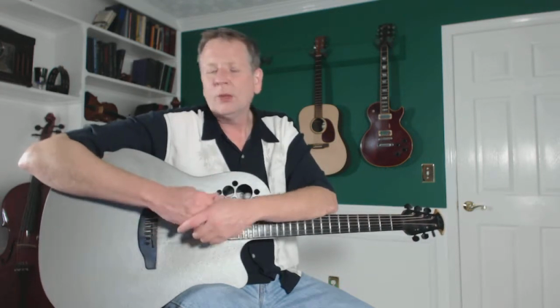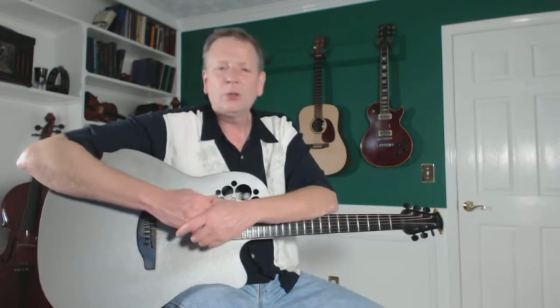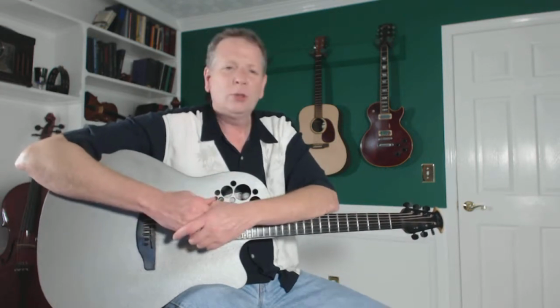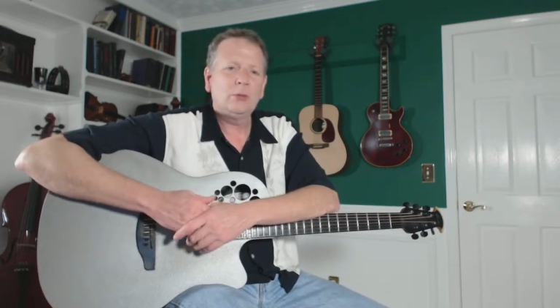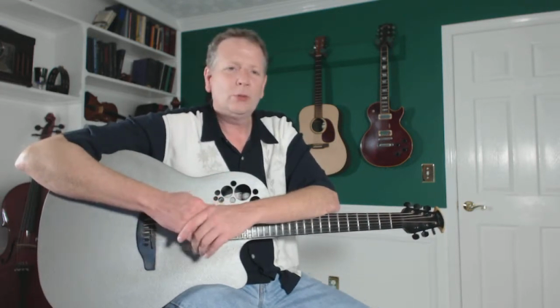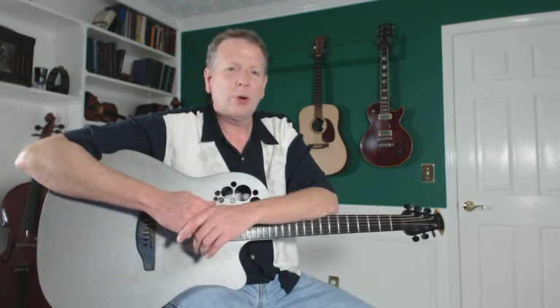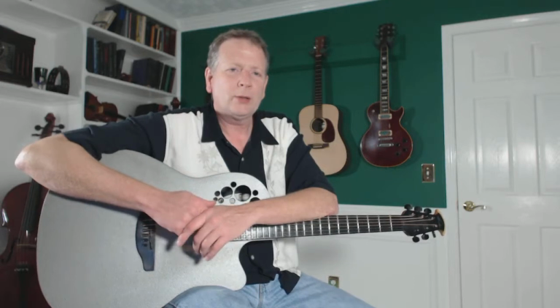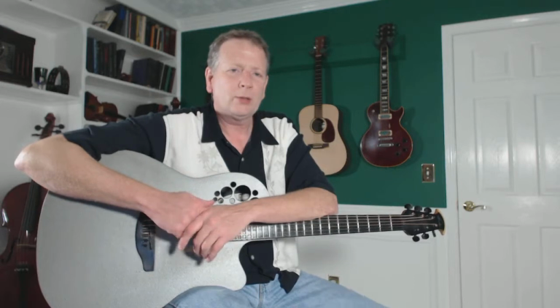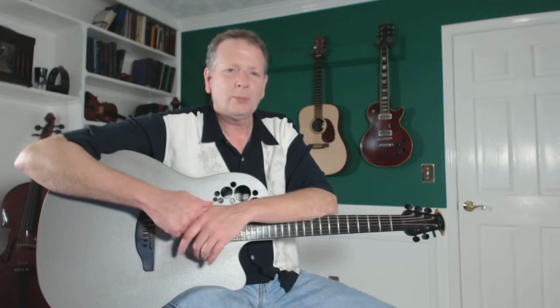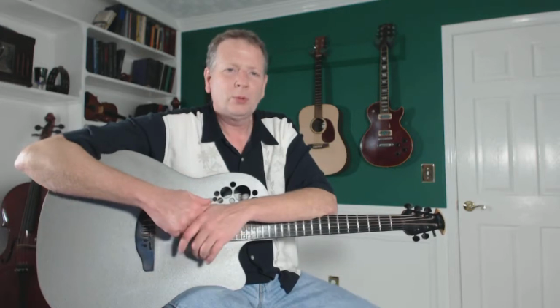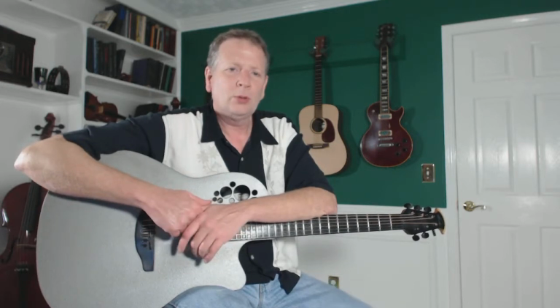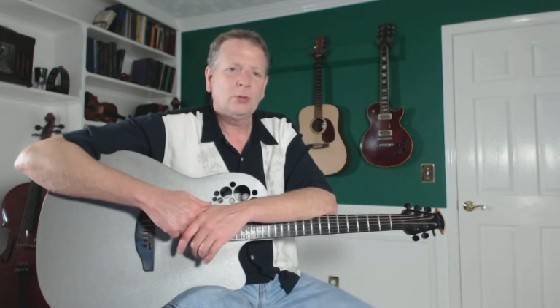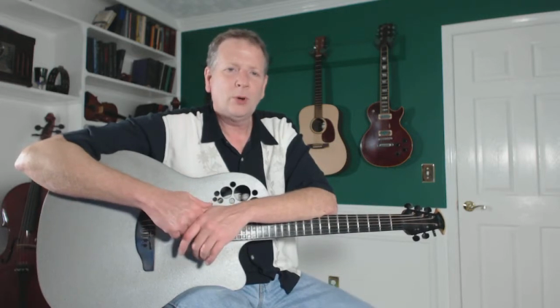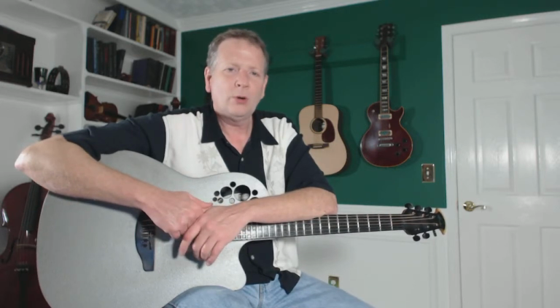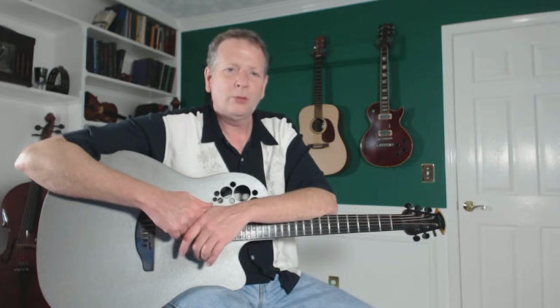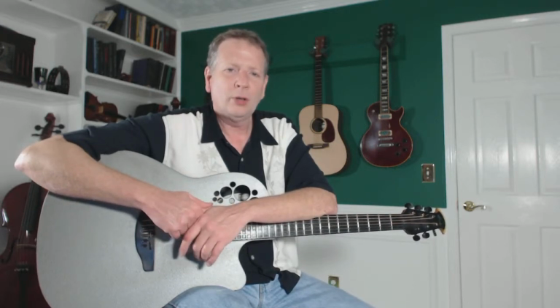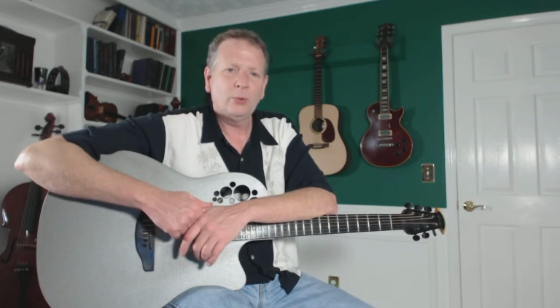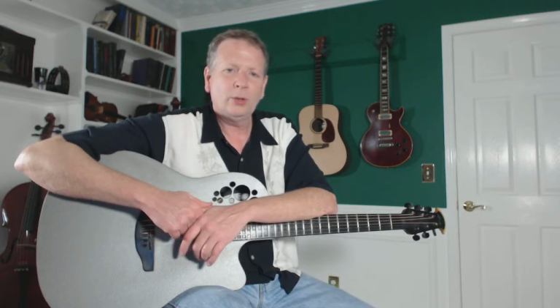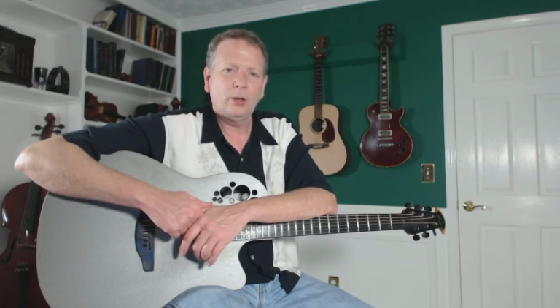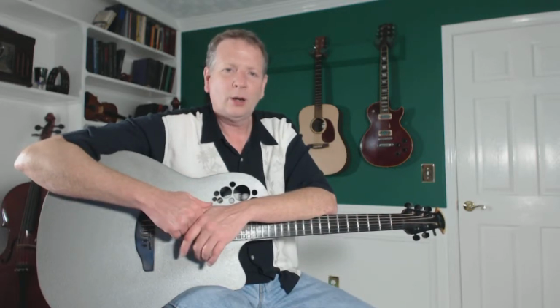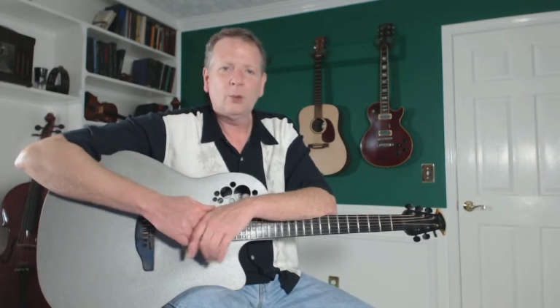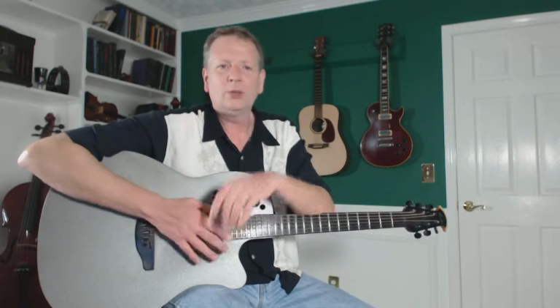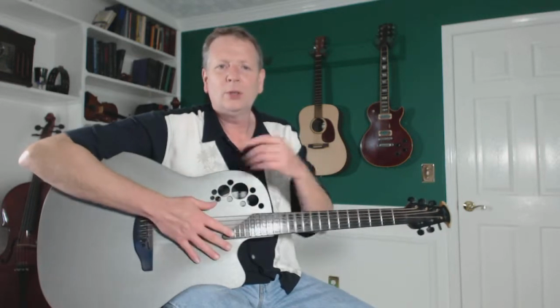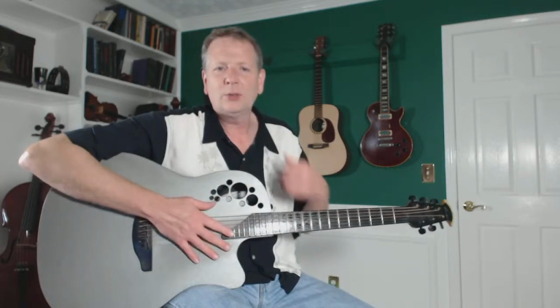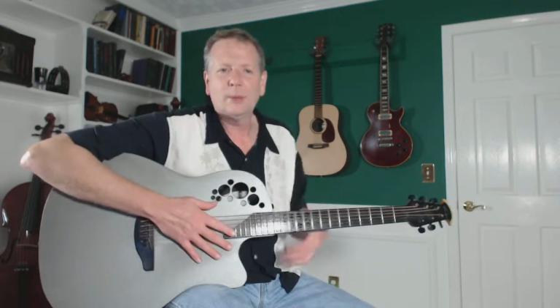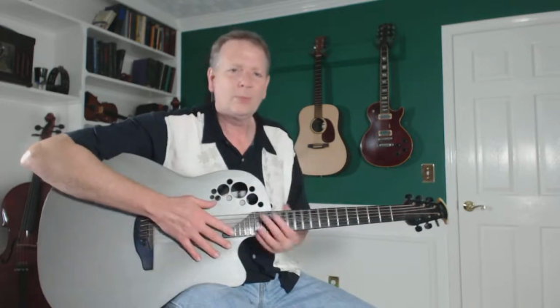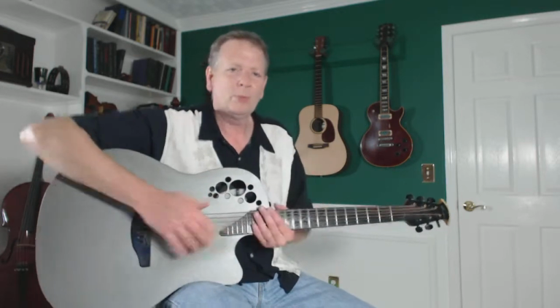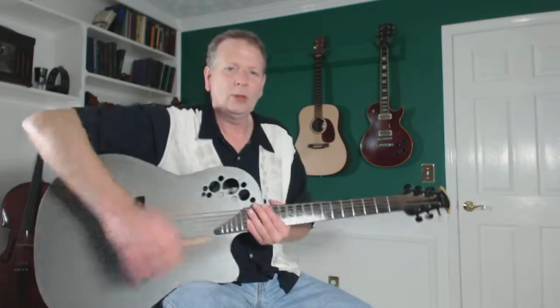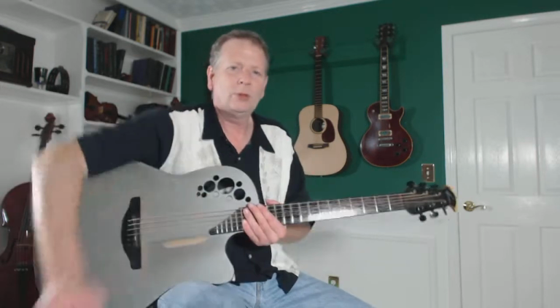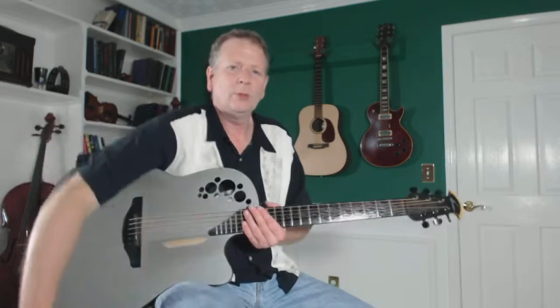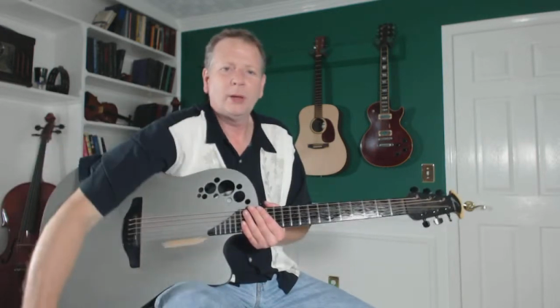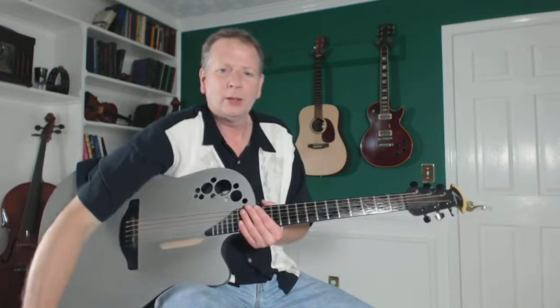Thanks for tuning in for this practice tip, tune in tomorrow for another one, and I will see you next time. Thanks. Bye.